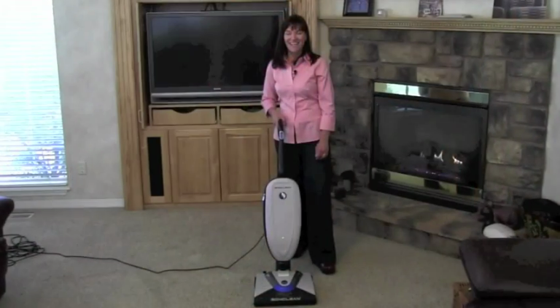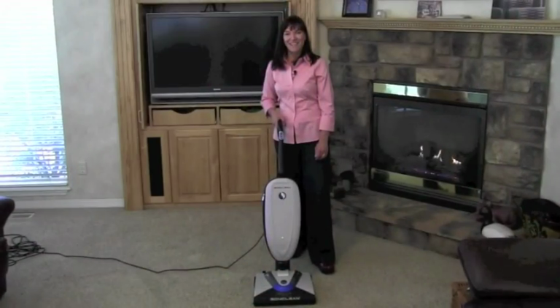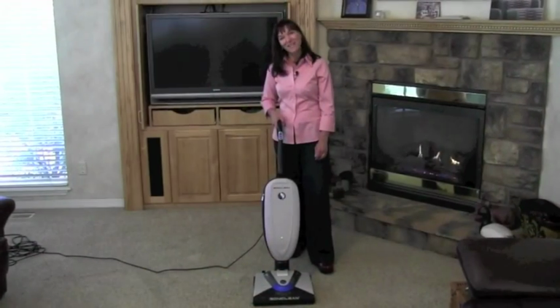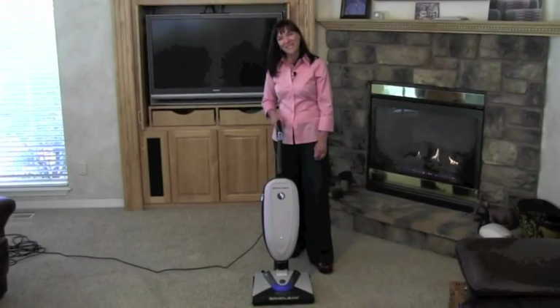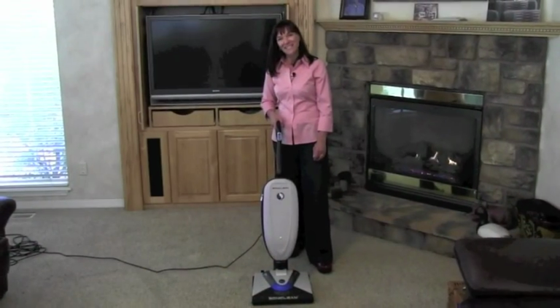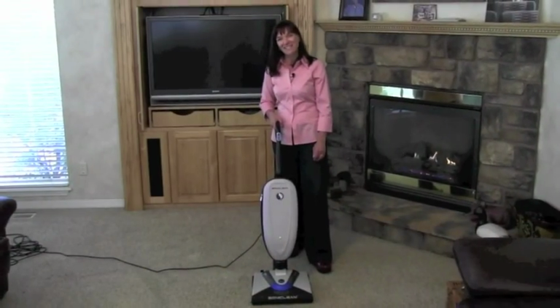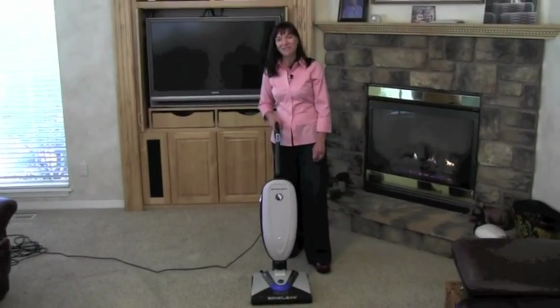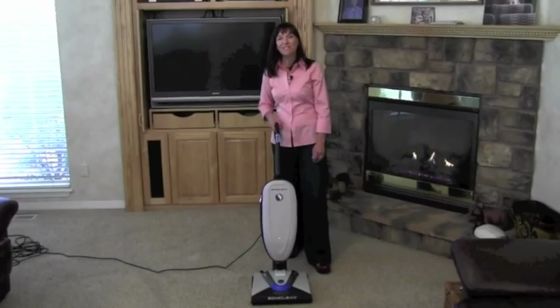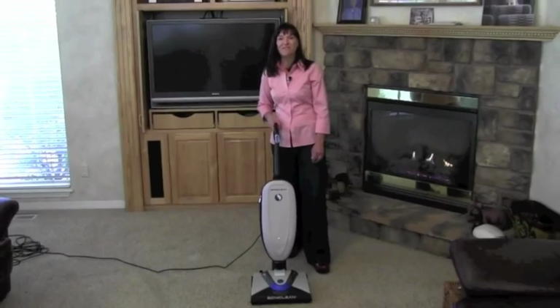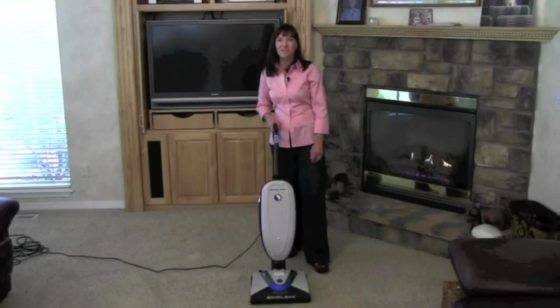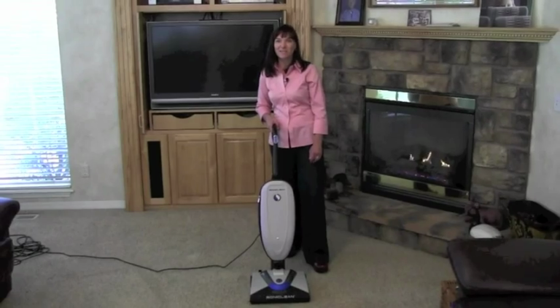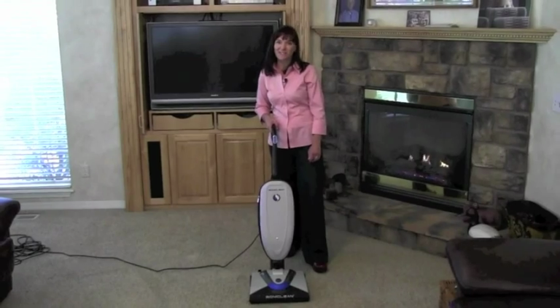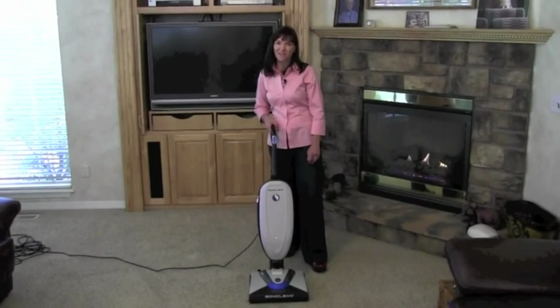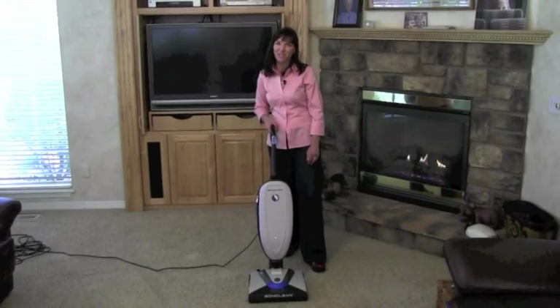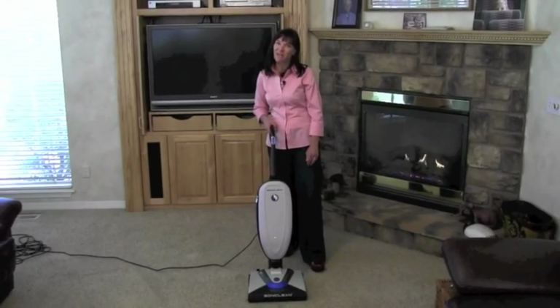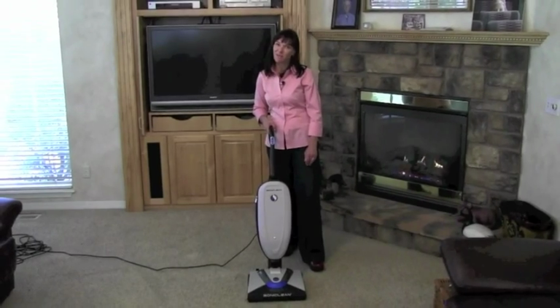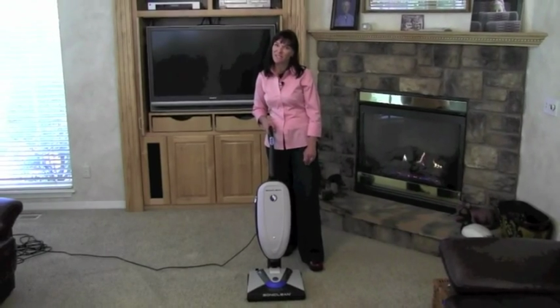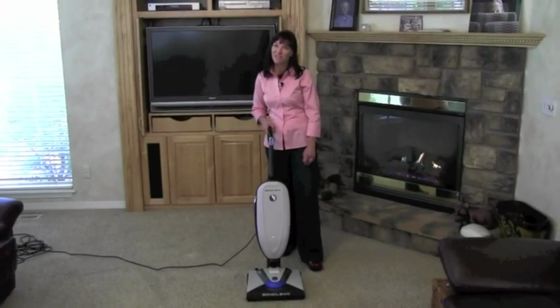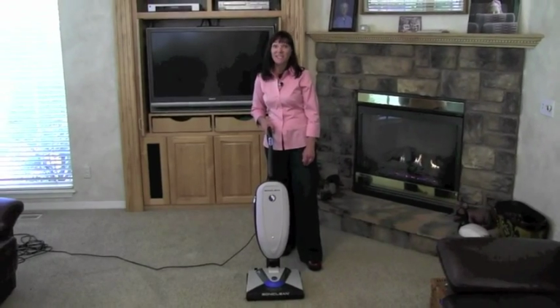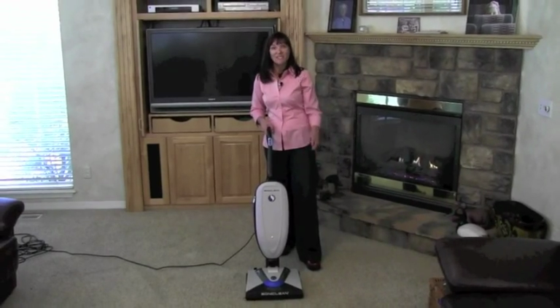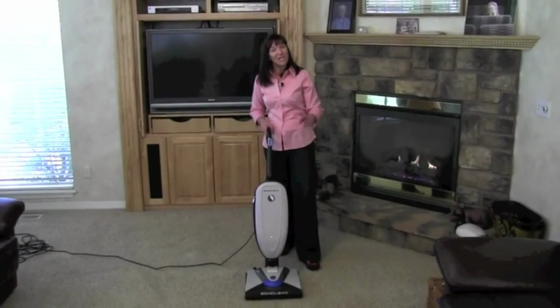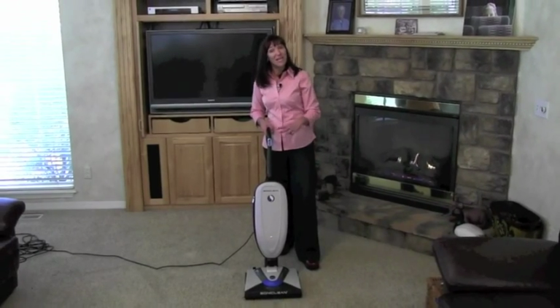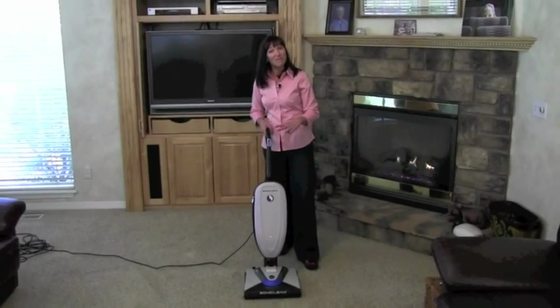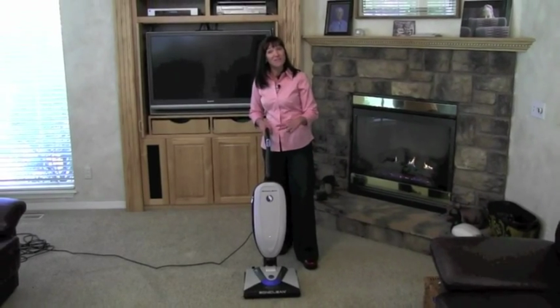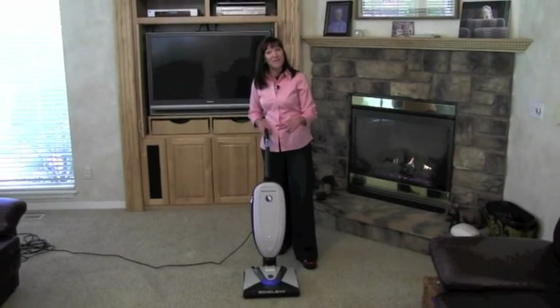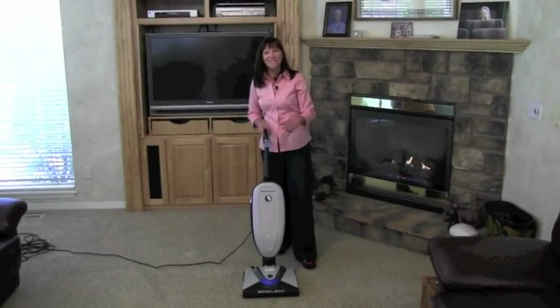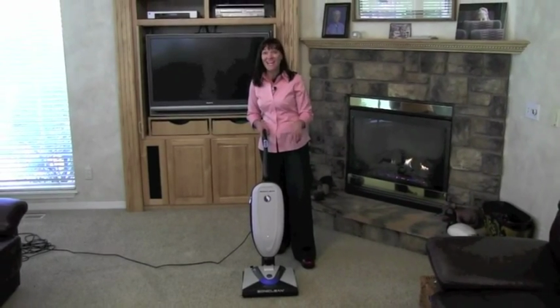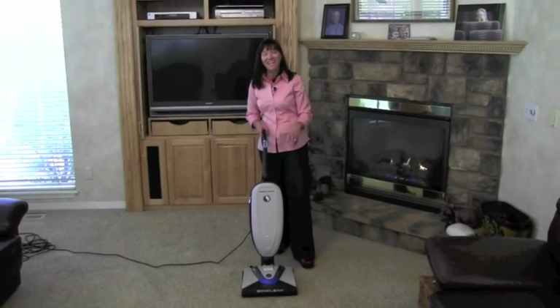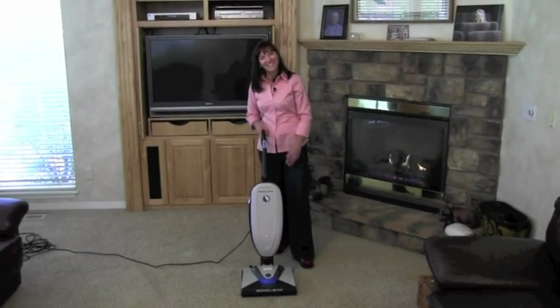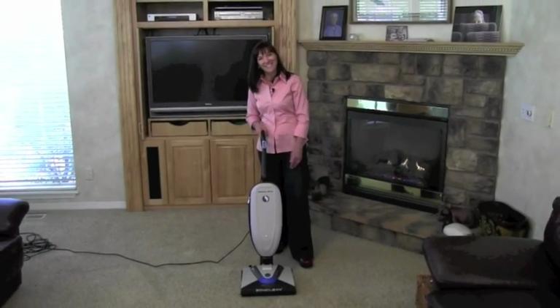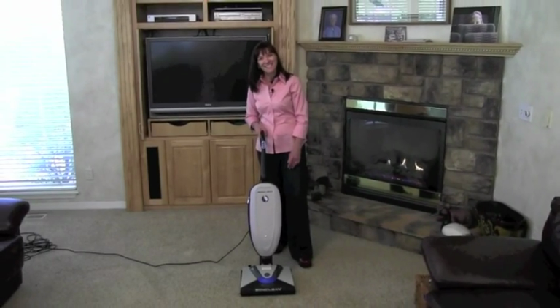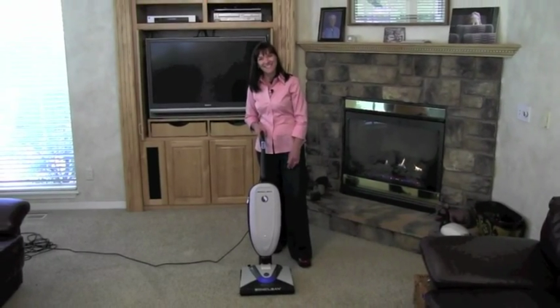The Sonic Clean has the newest available technology in vacuum cleaners. Check it out for yourself today at the cleaning center.